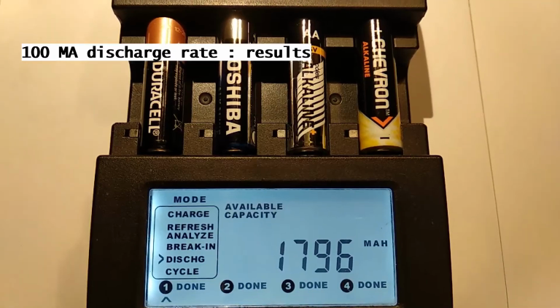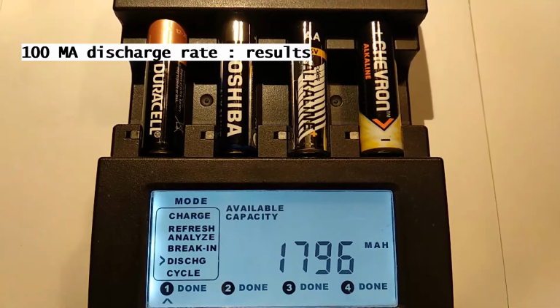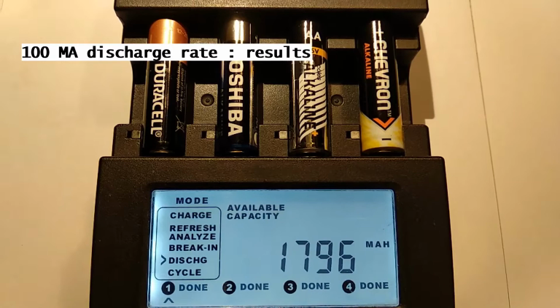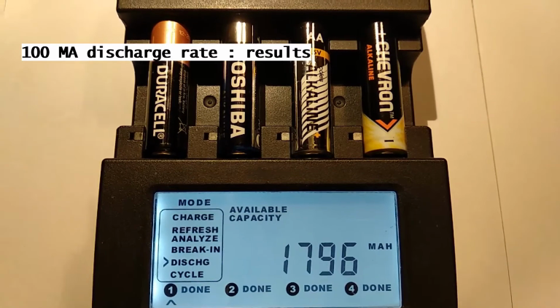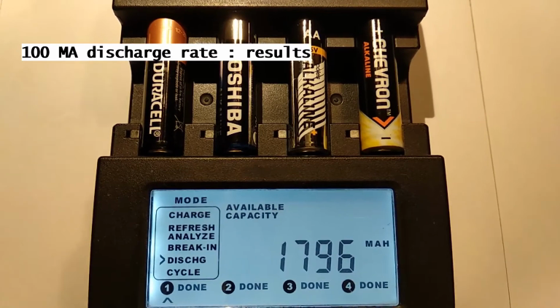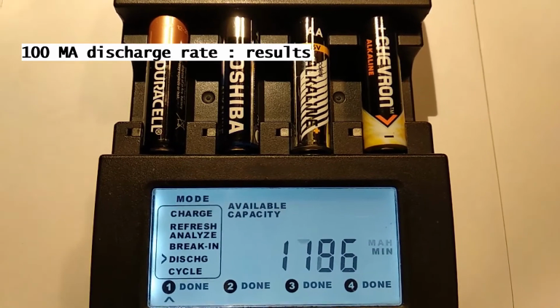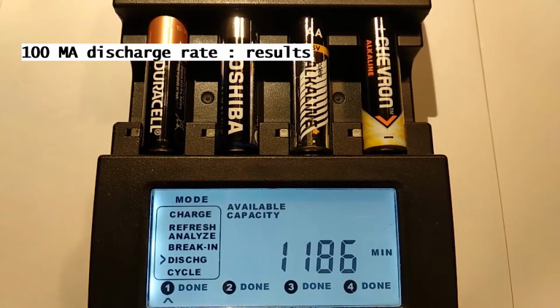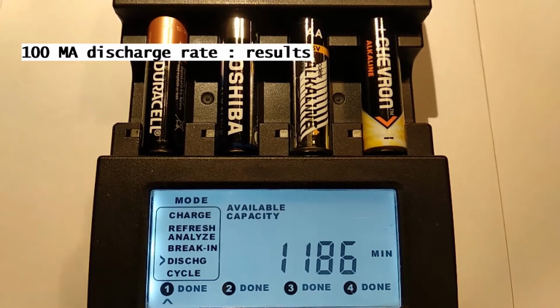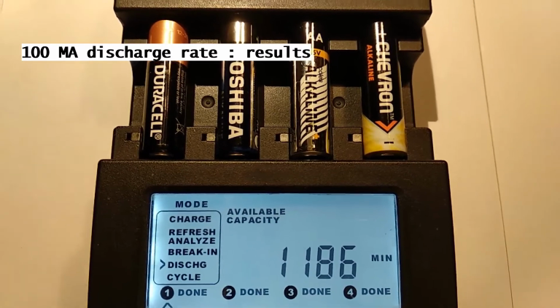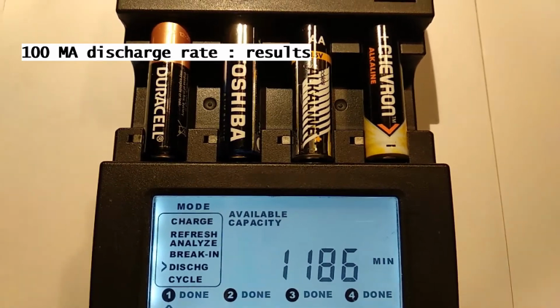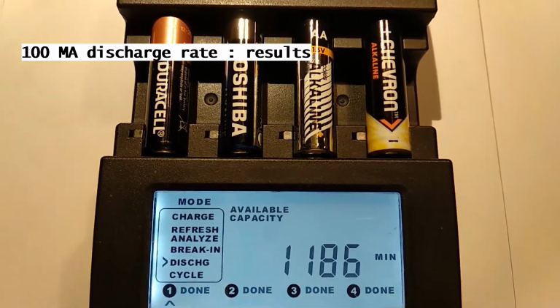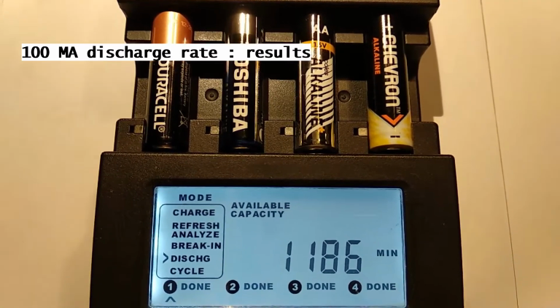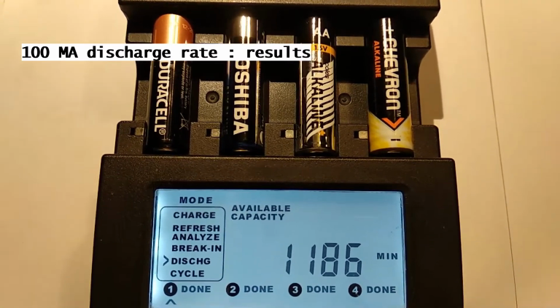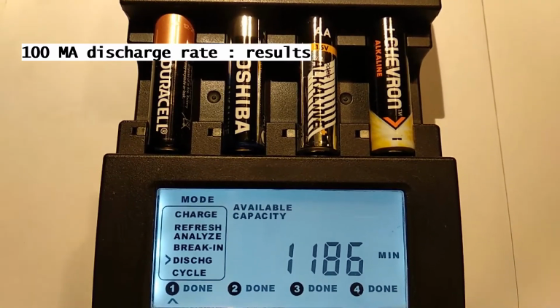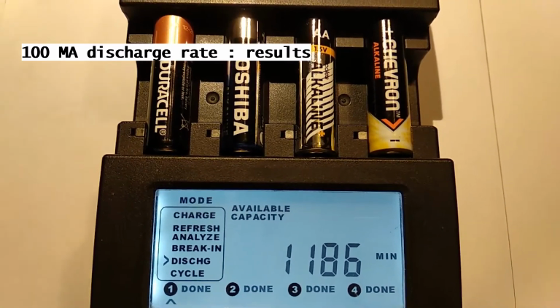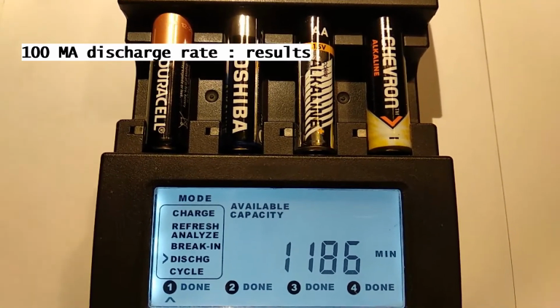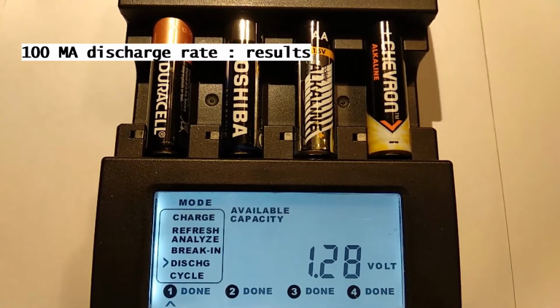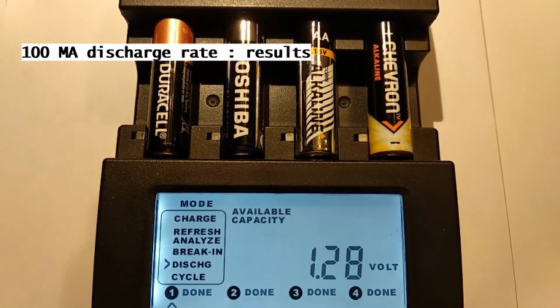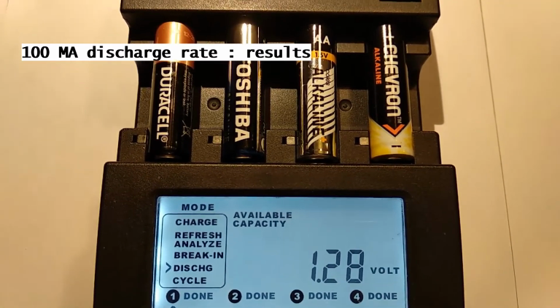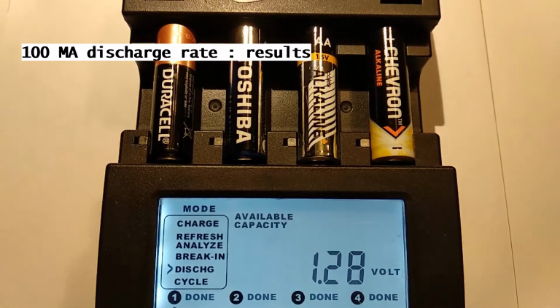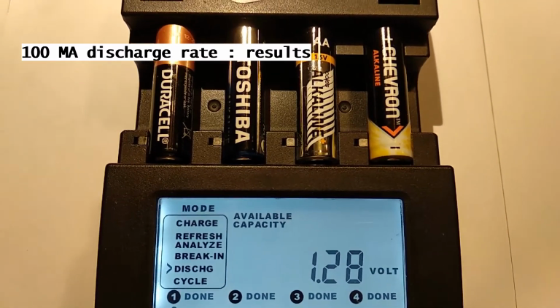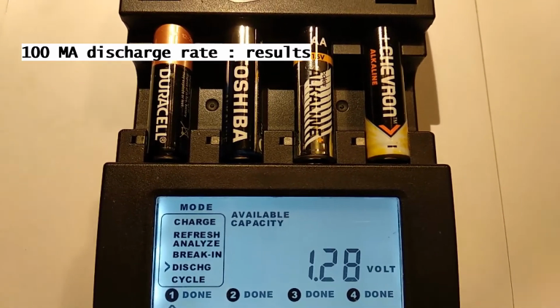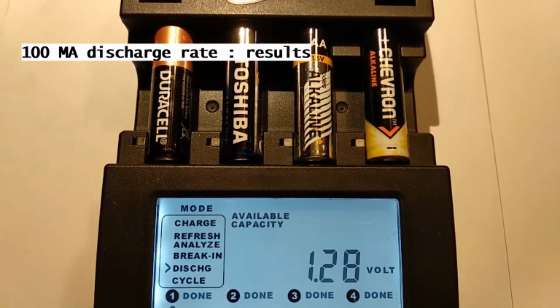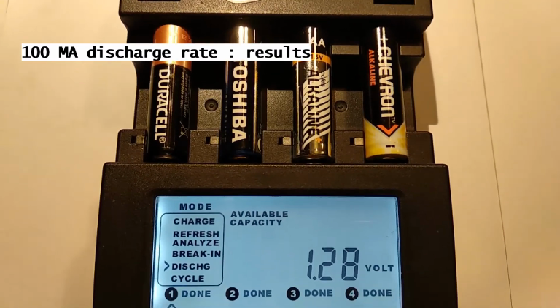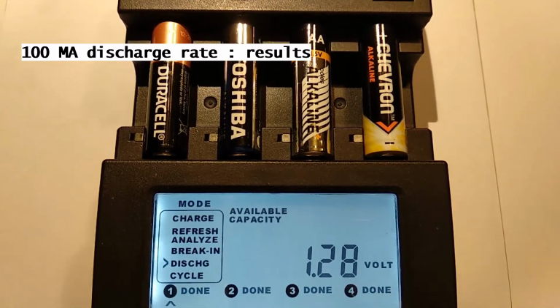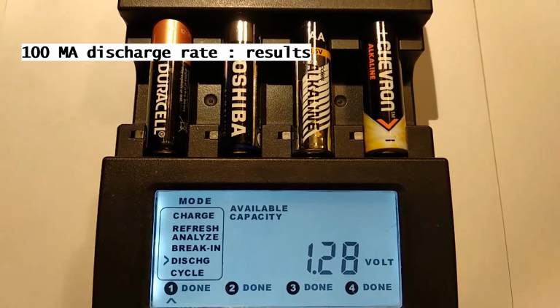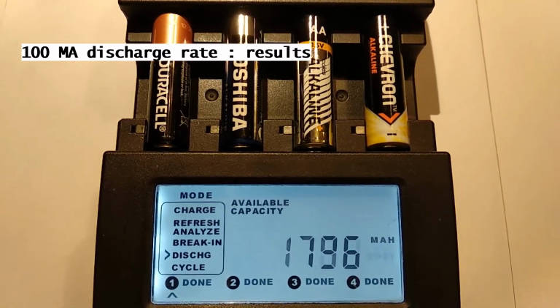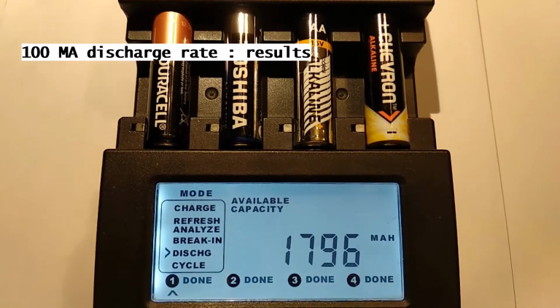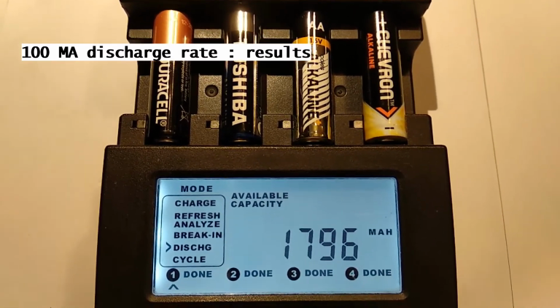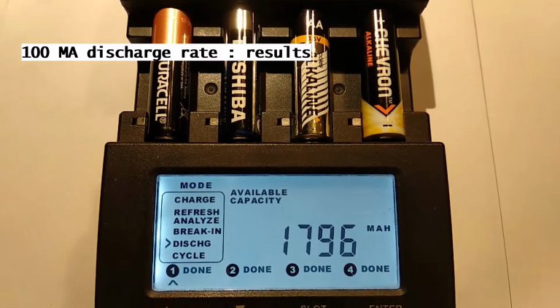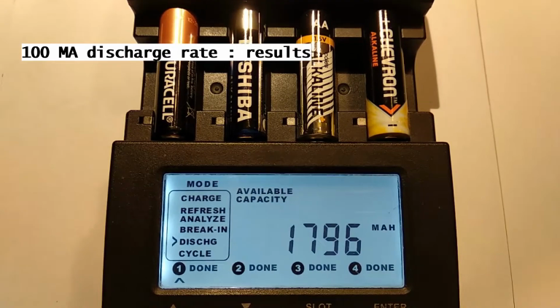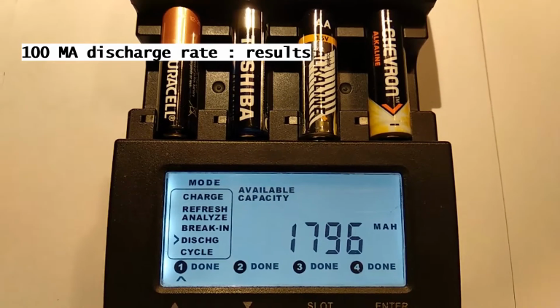Now all the batteries have stopped discharging. From each, we will collect information from the discharger.